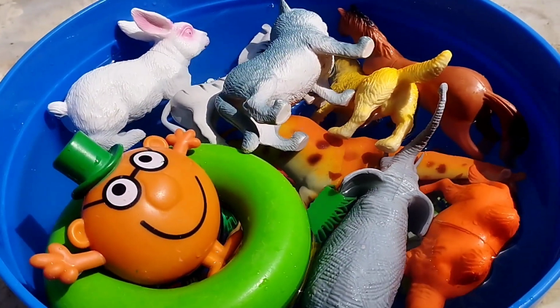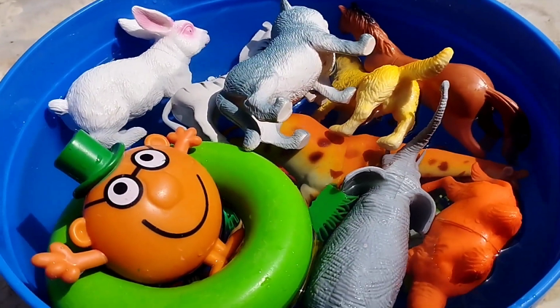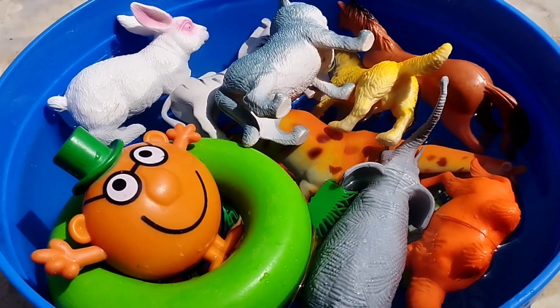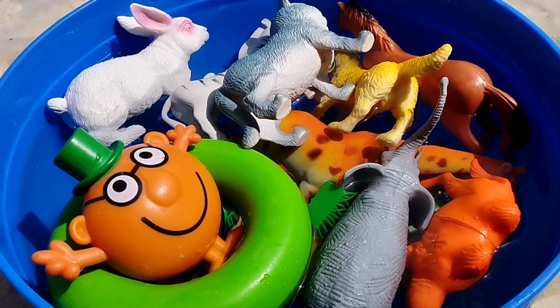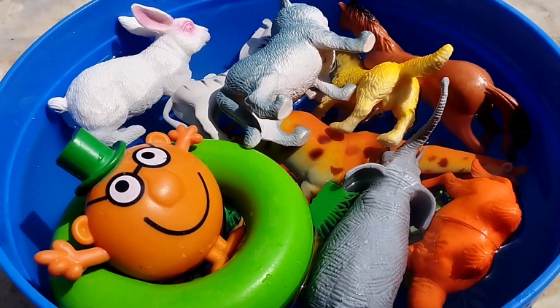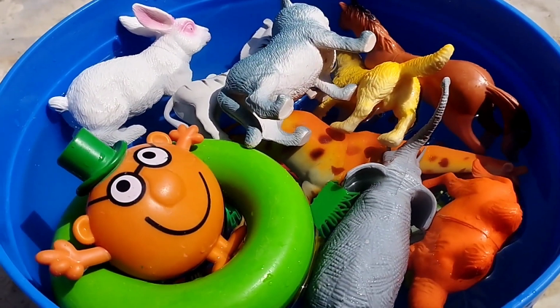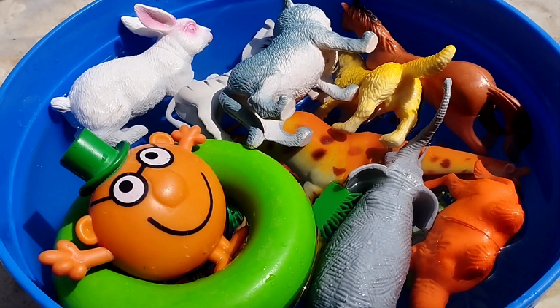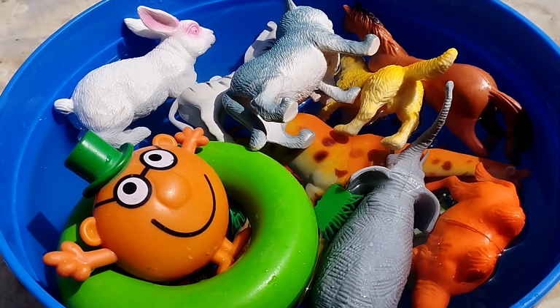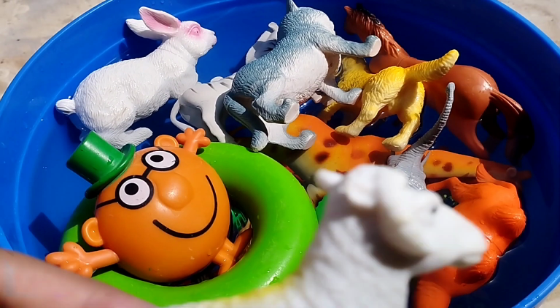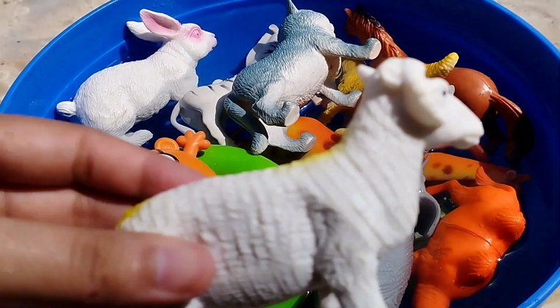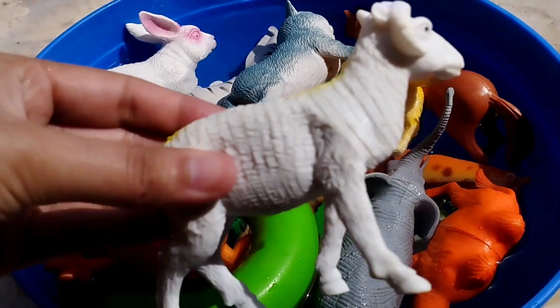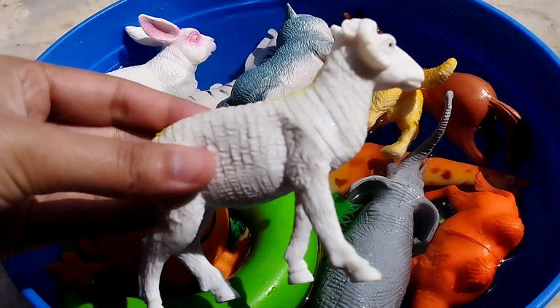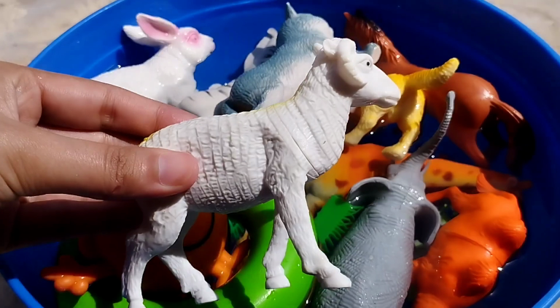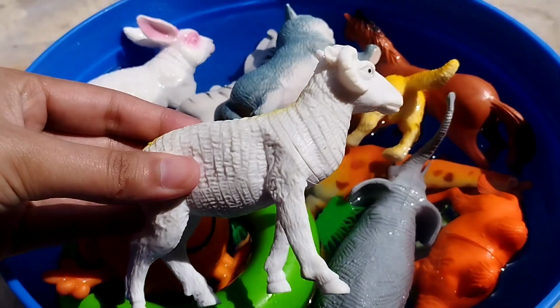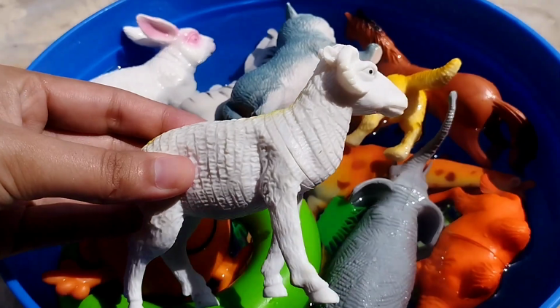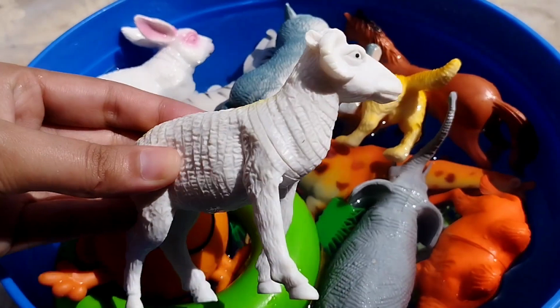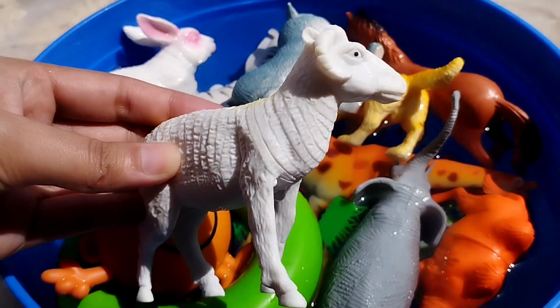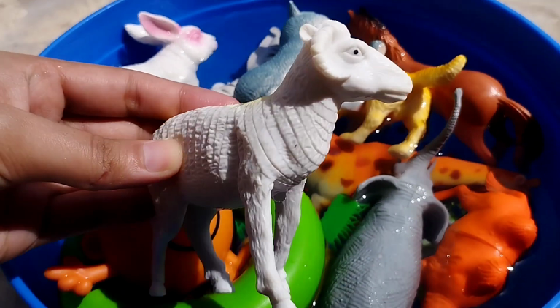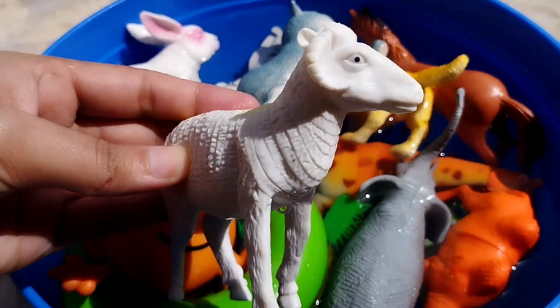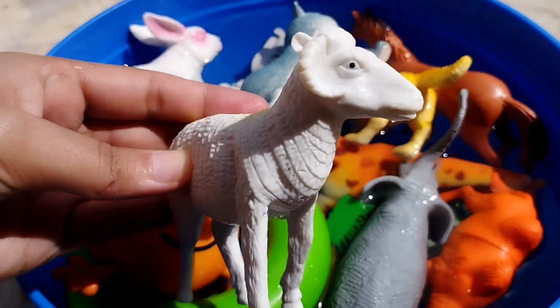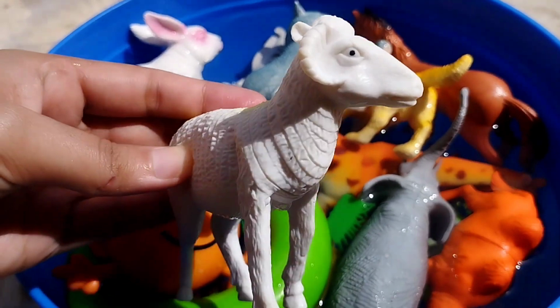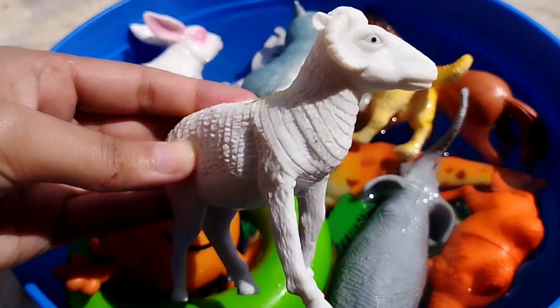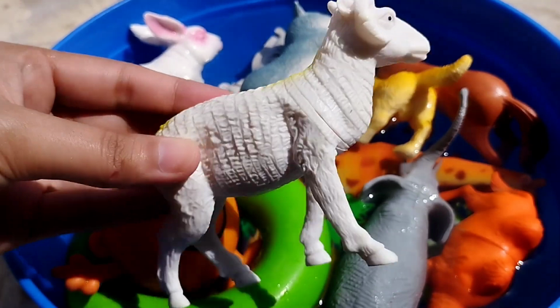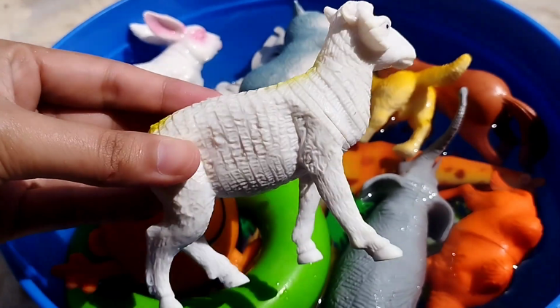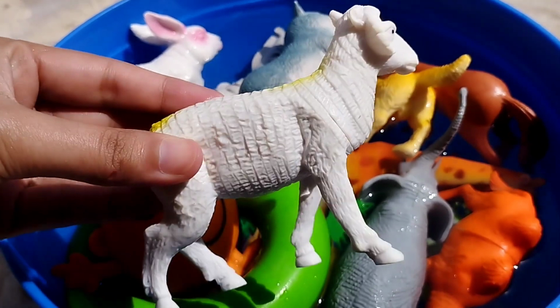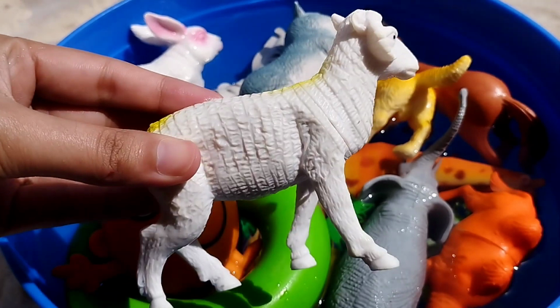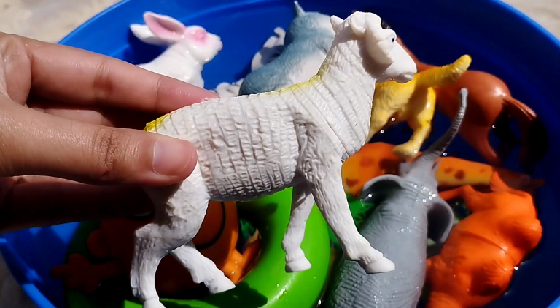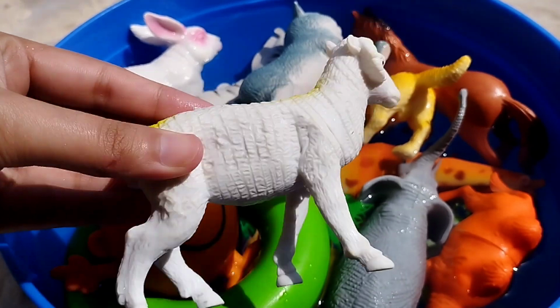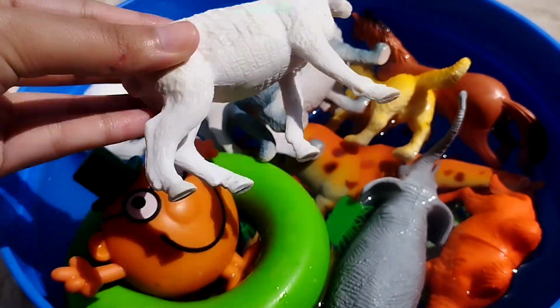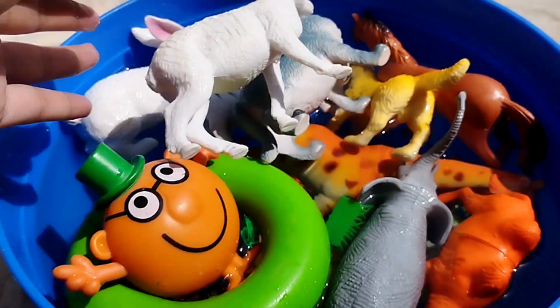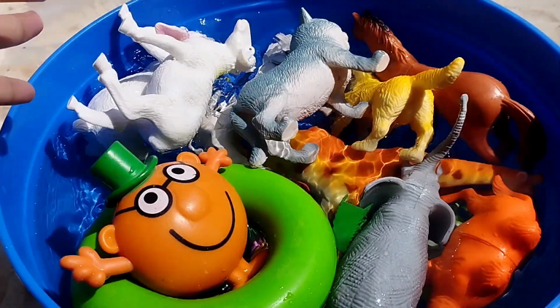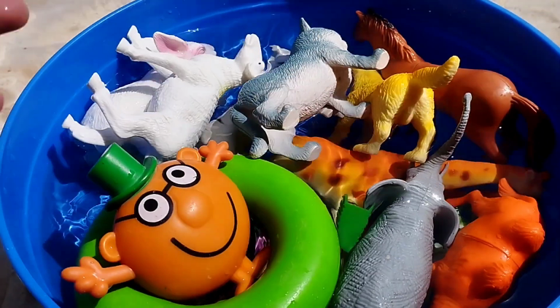The next animal is a sheep. This is a sheep.